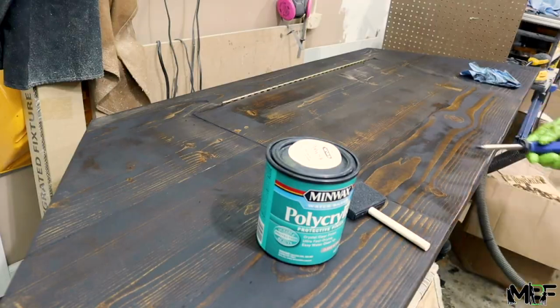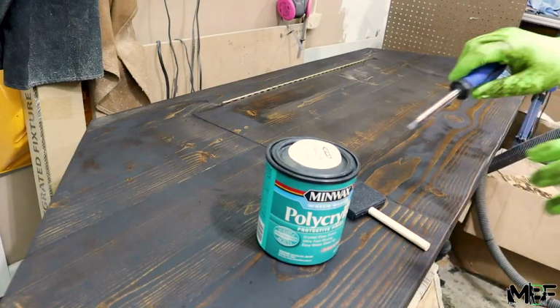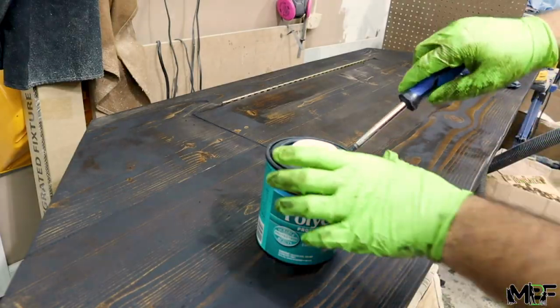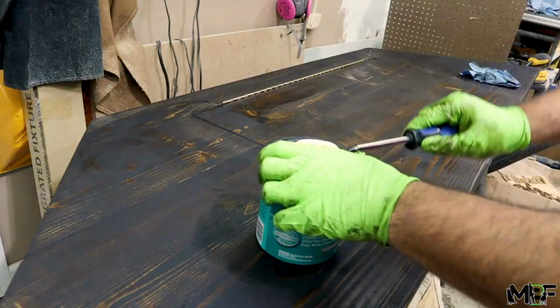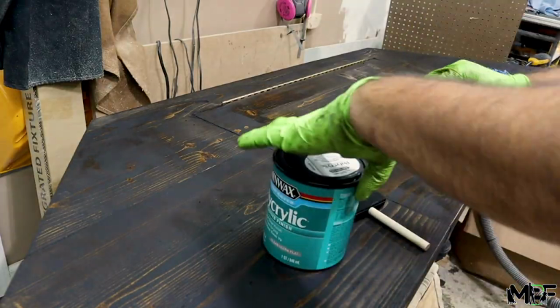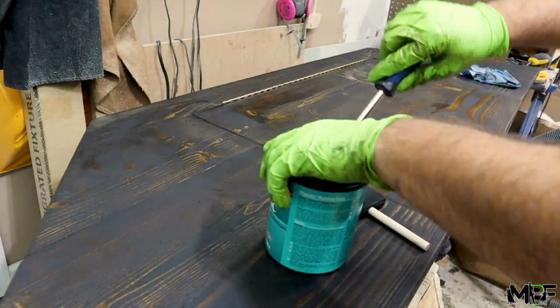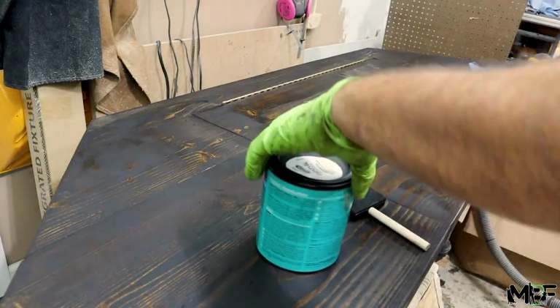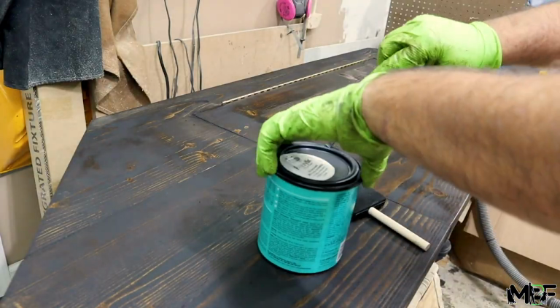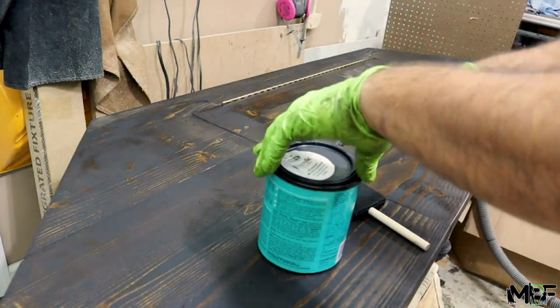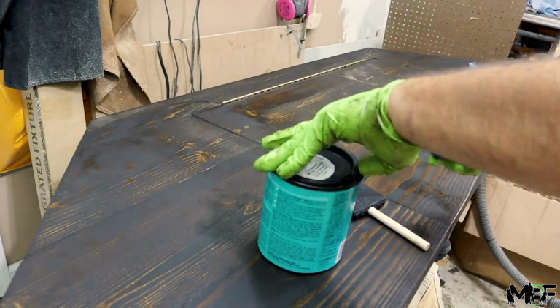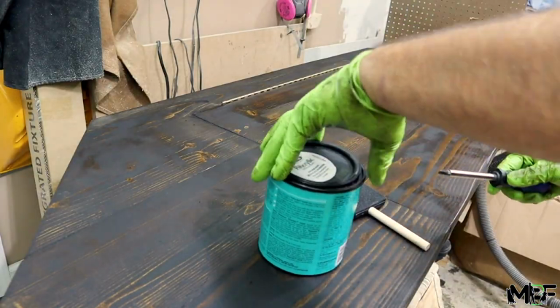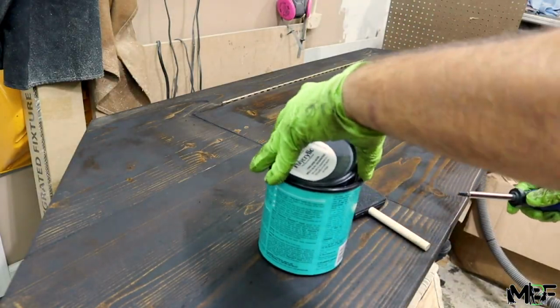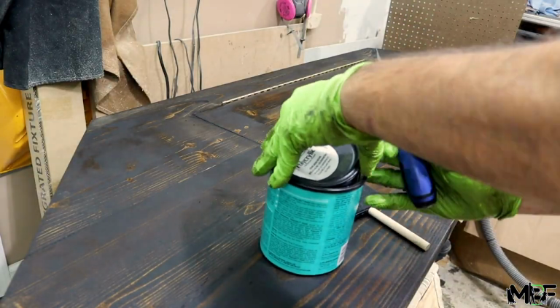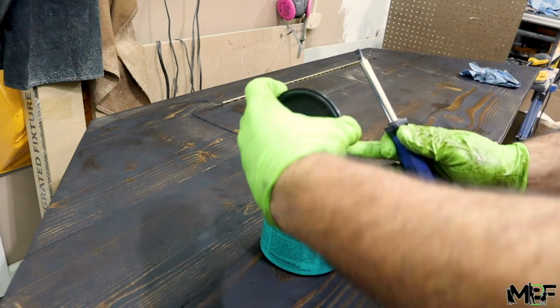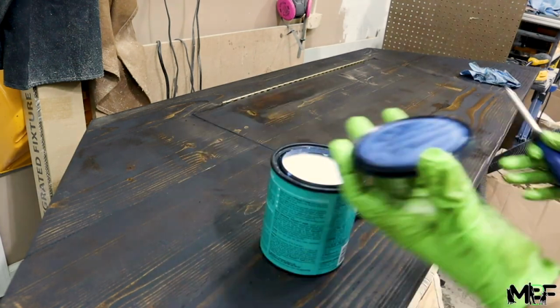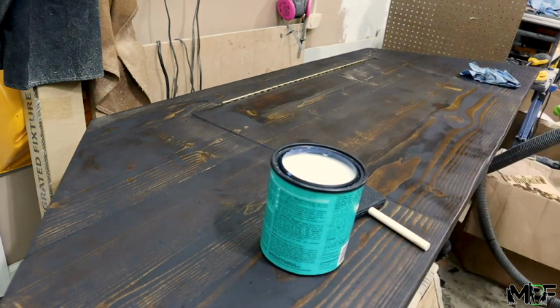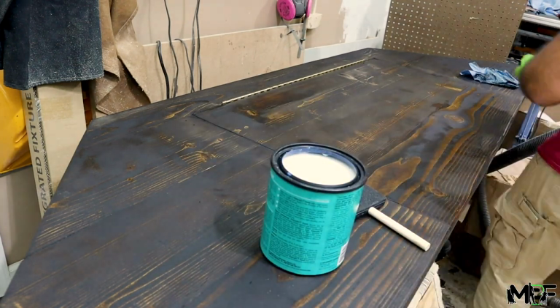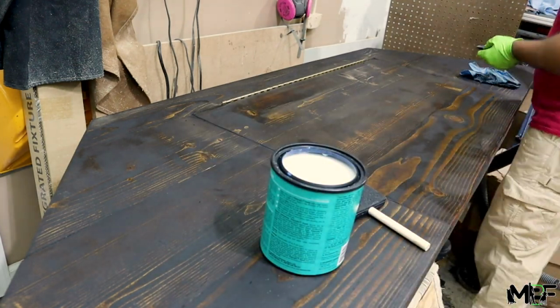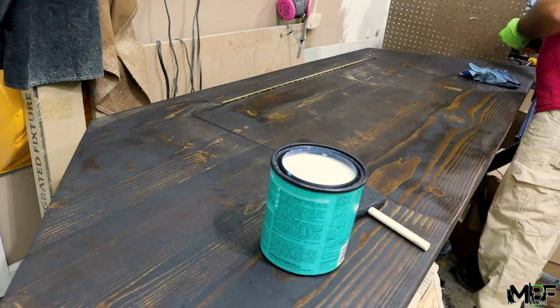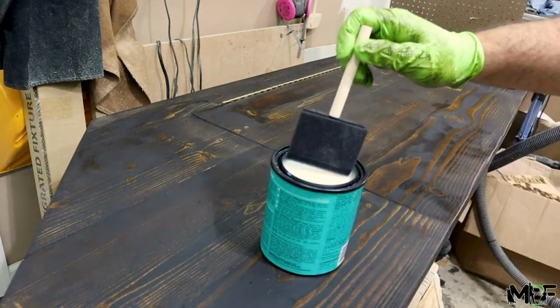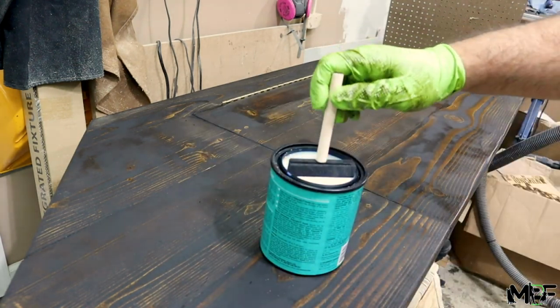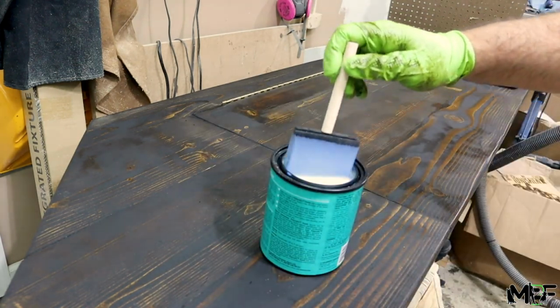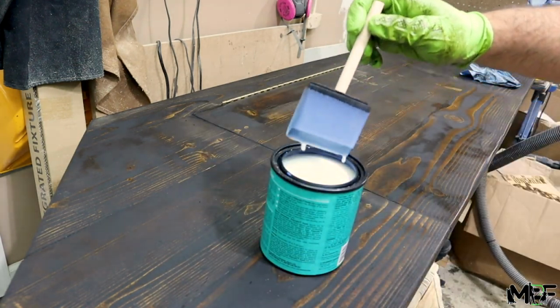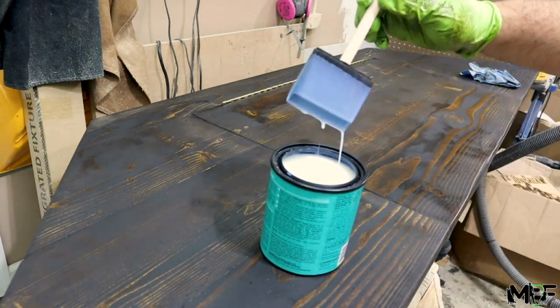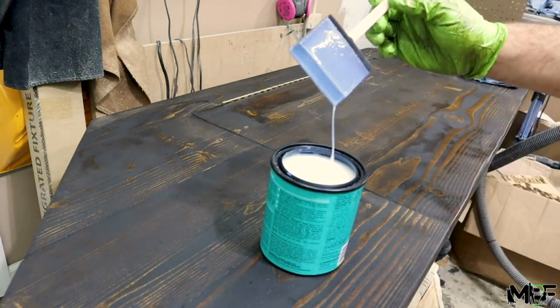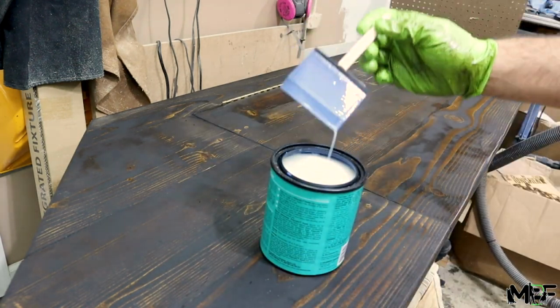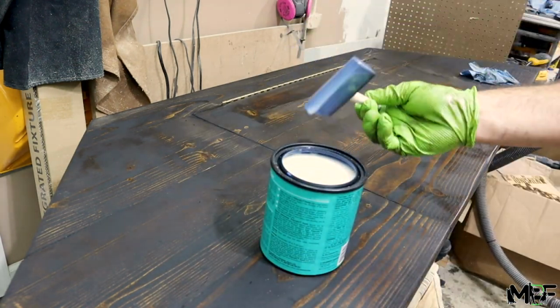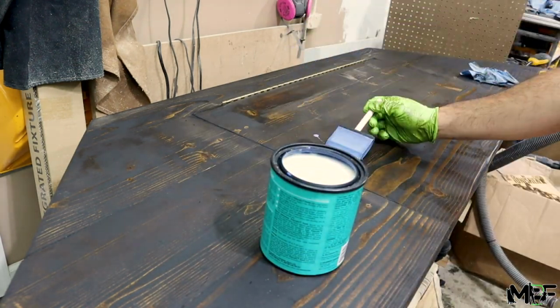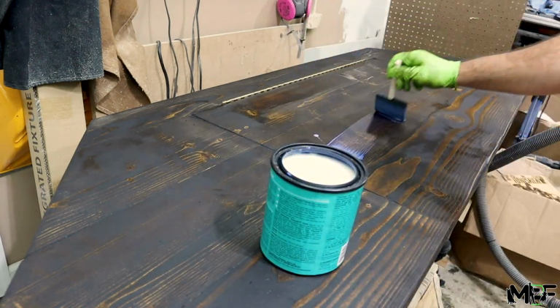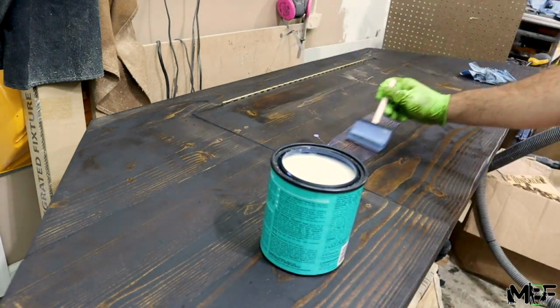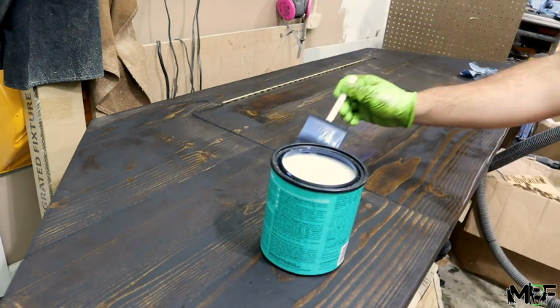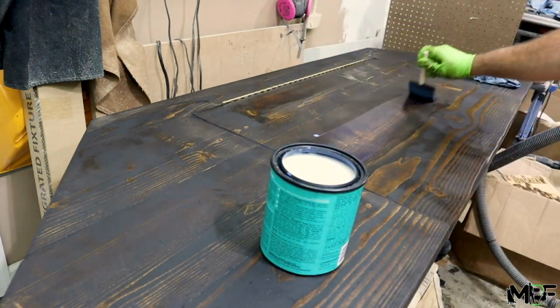Now that these two pieces are attached, I can finish off with two coats of polyurethane sanded to a high grit.